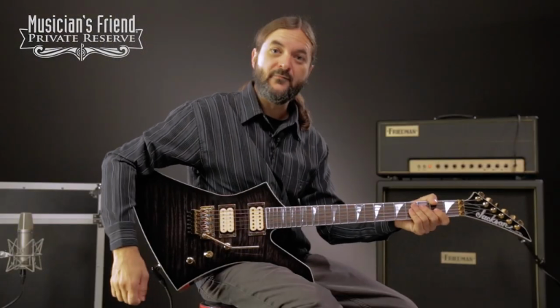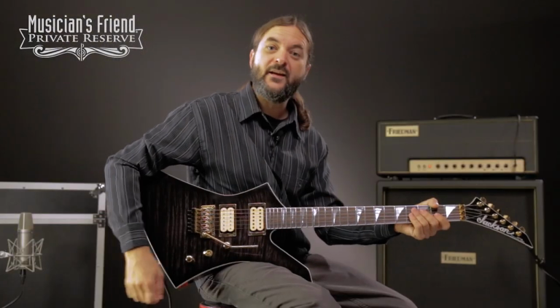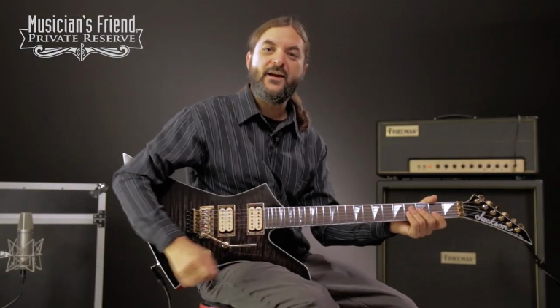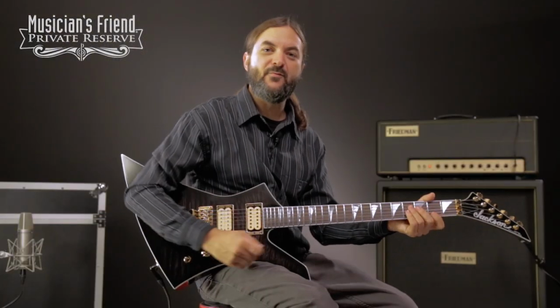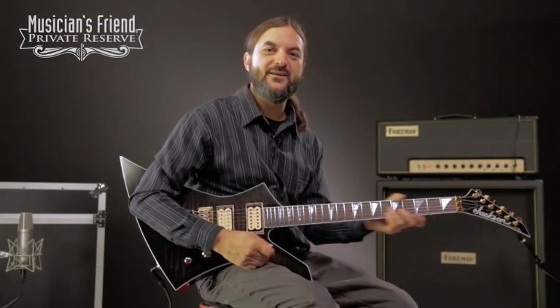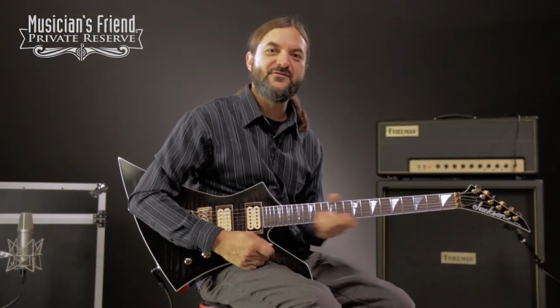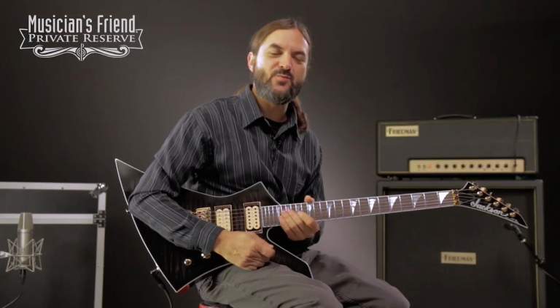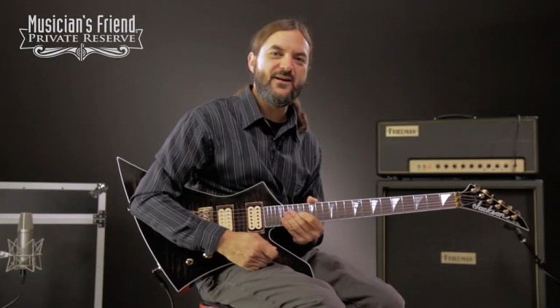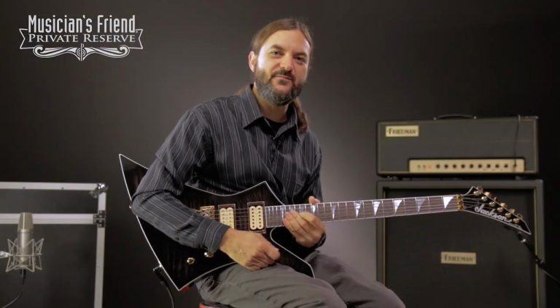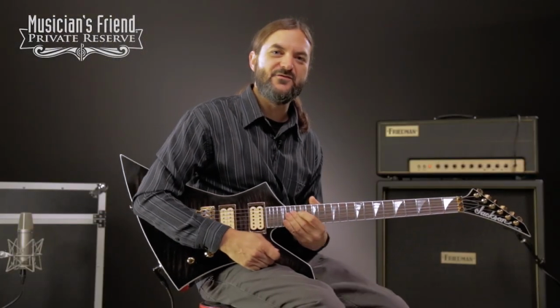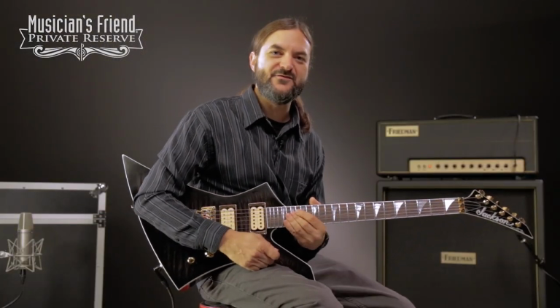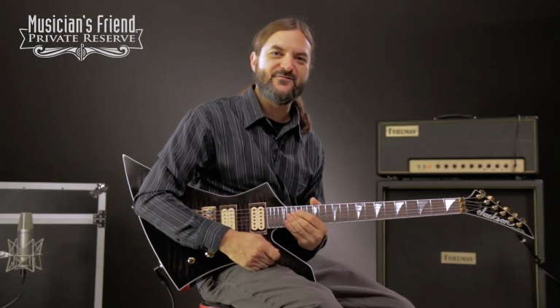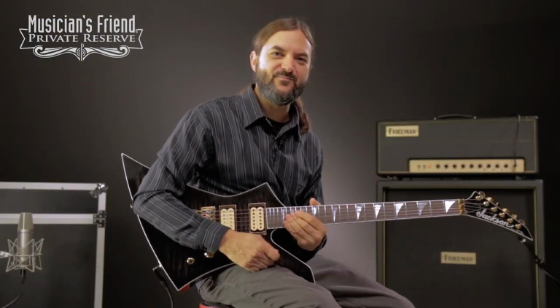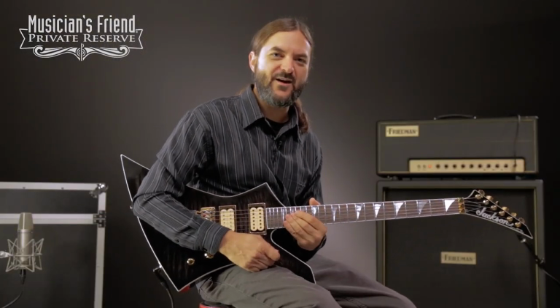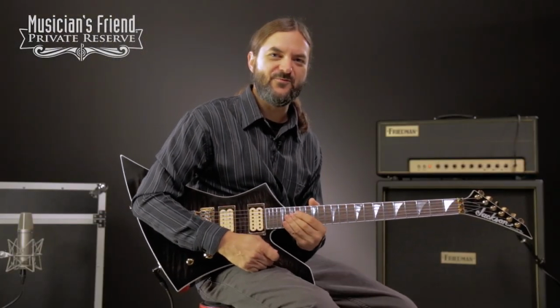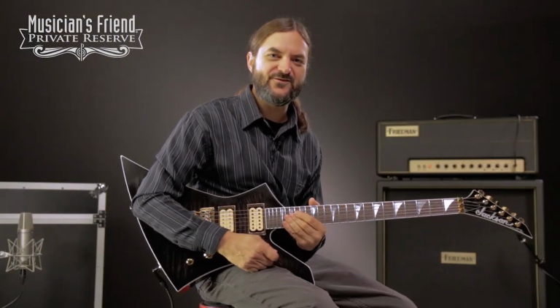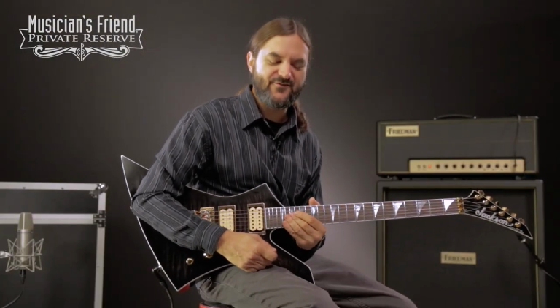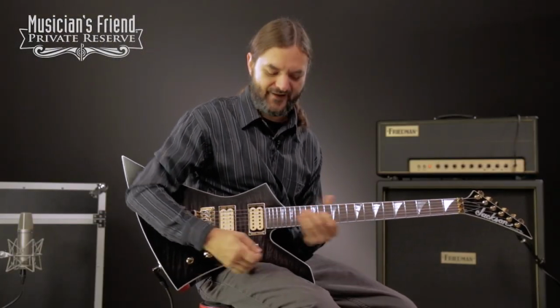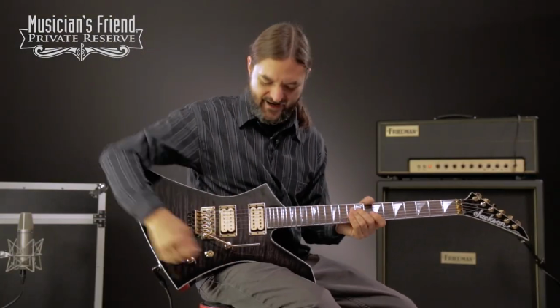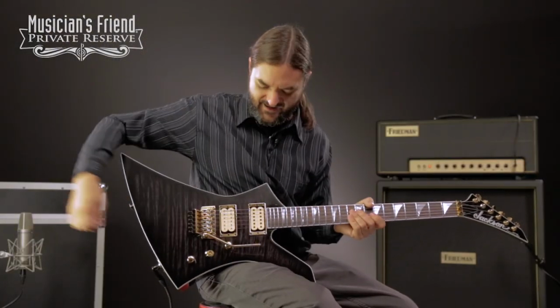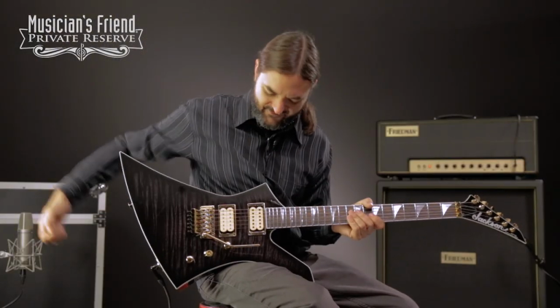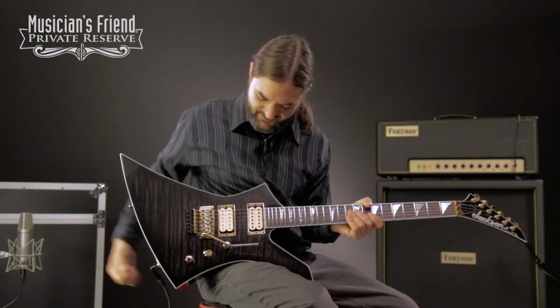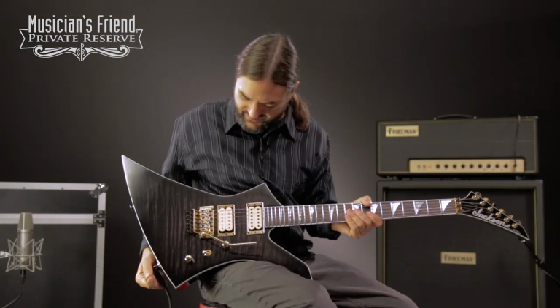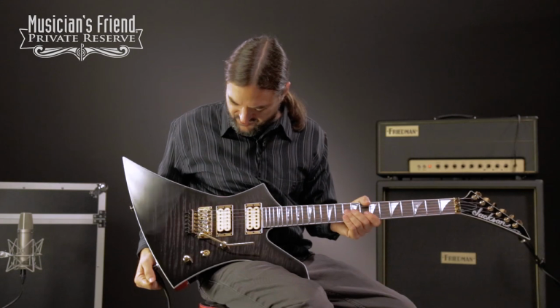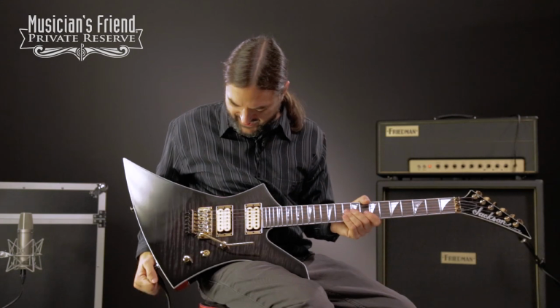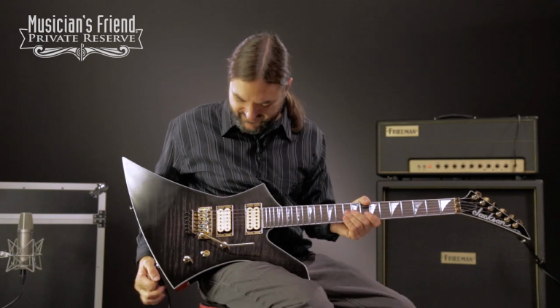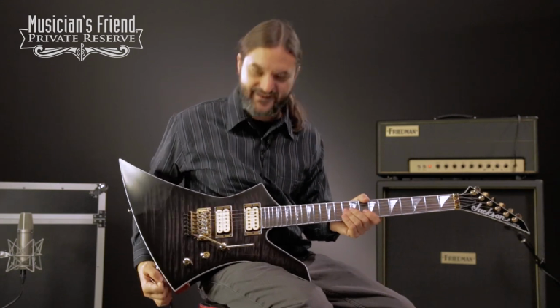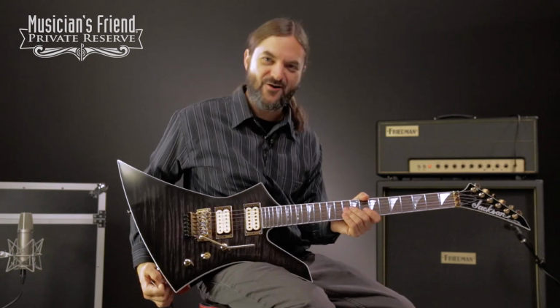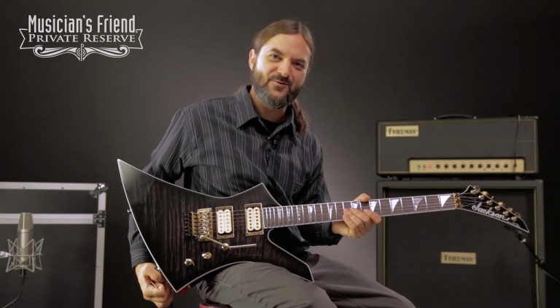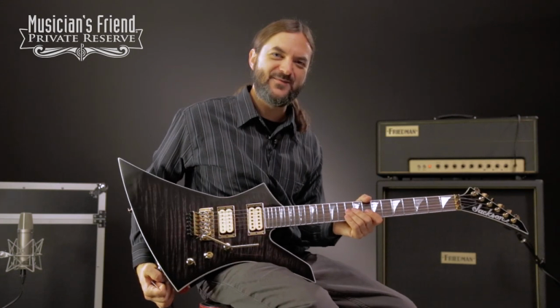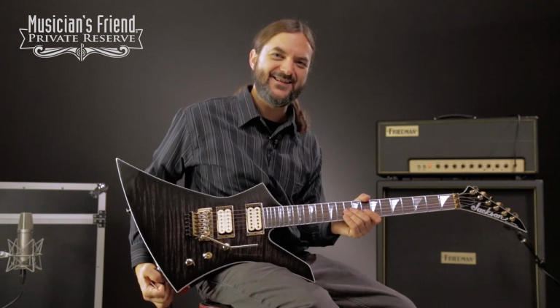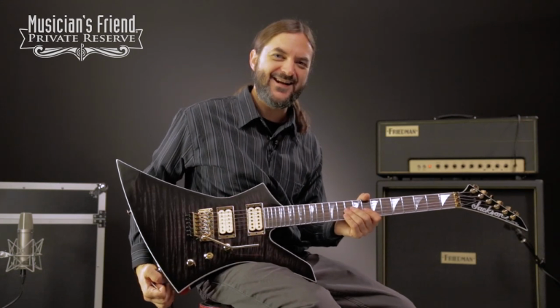Hey everybody, this is Brian at Musician's Friend Private Reserve, and I've got a great Jackson guitar with me today.